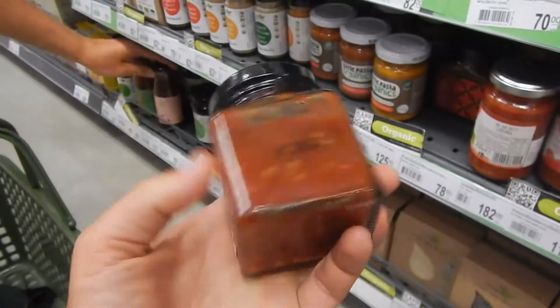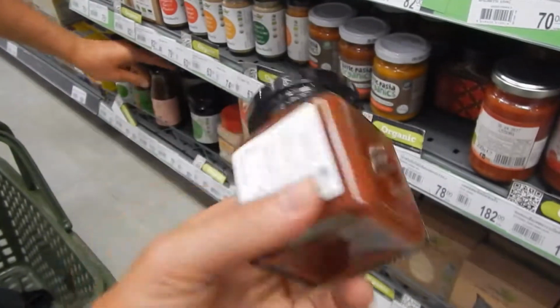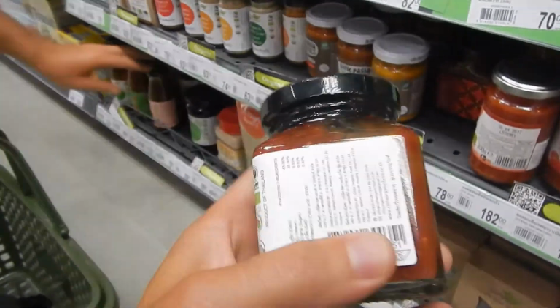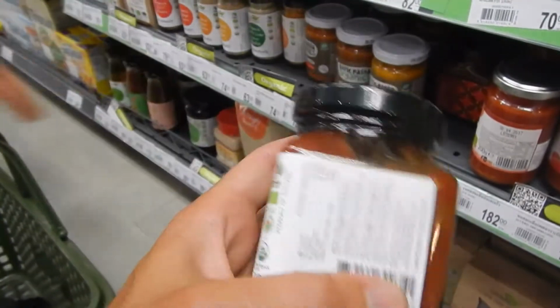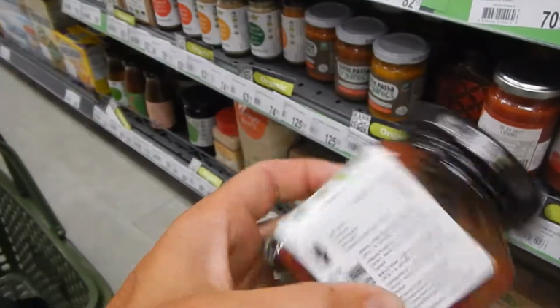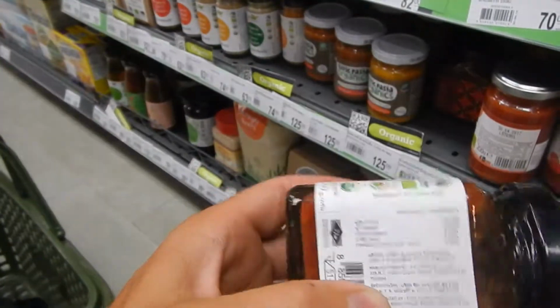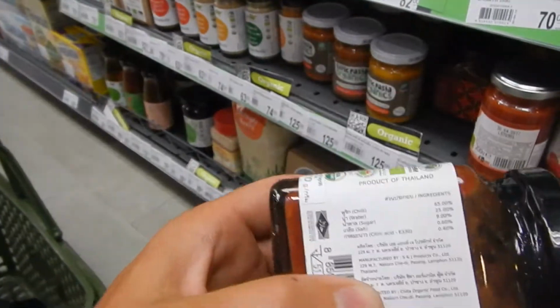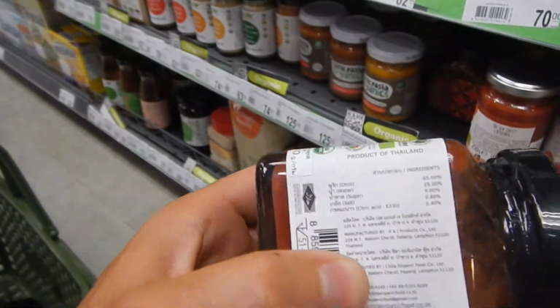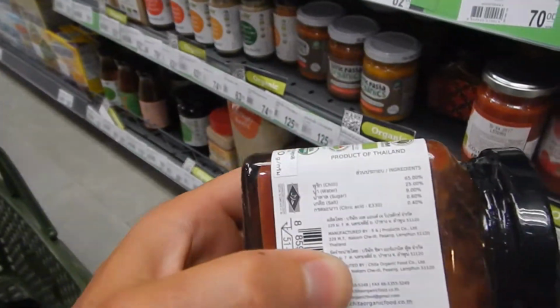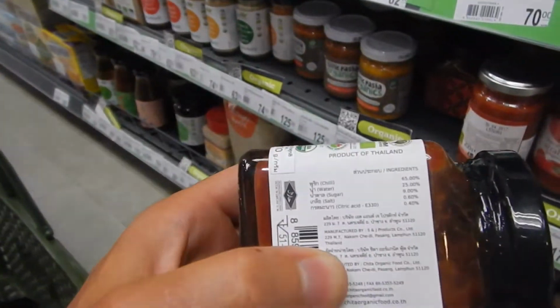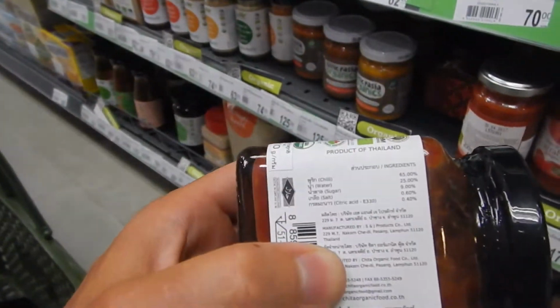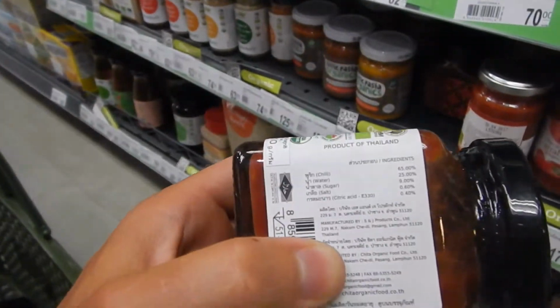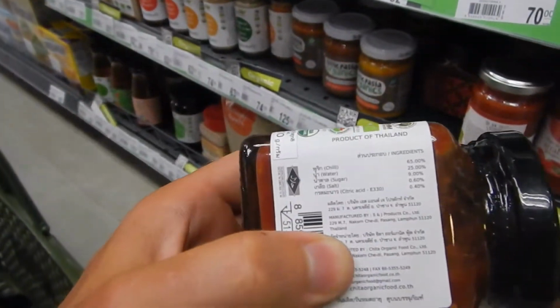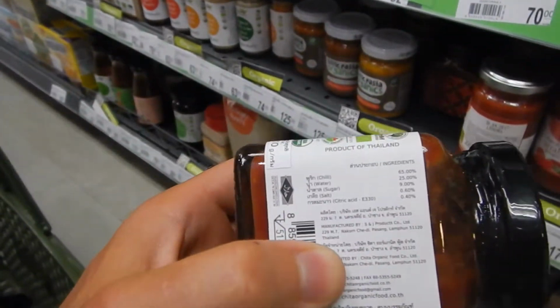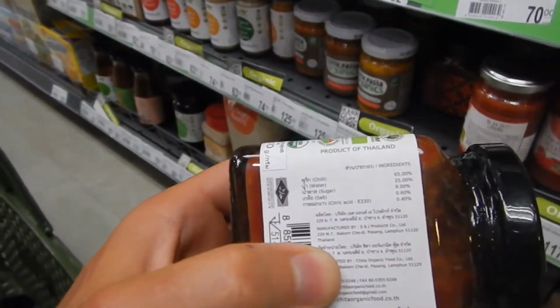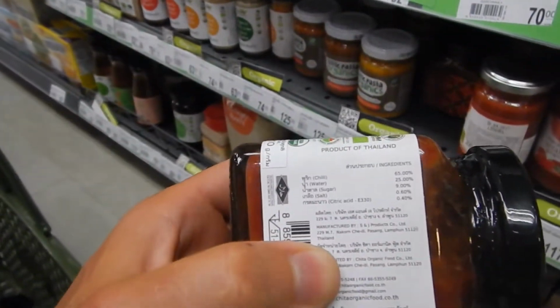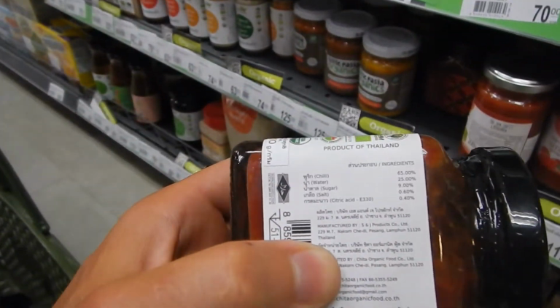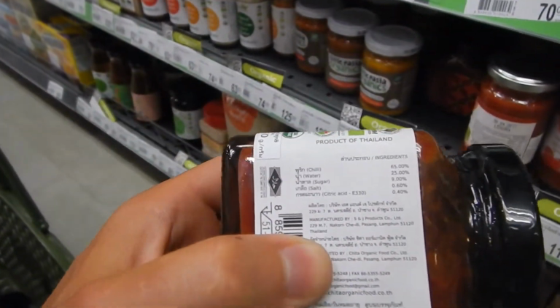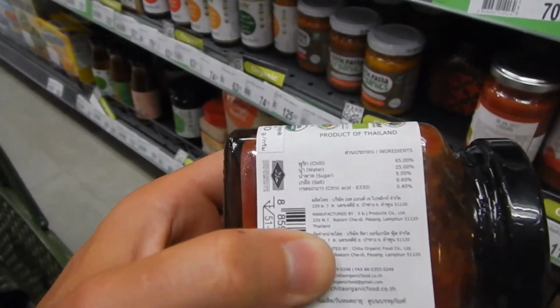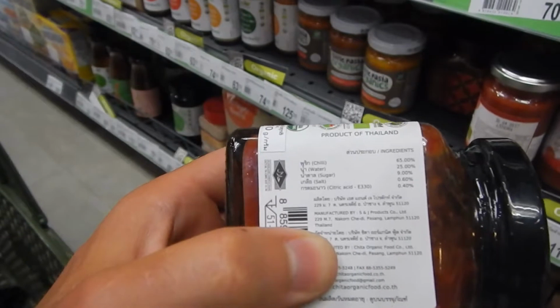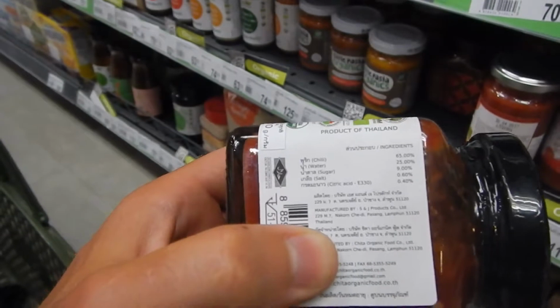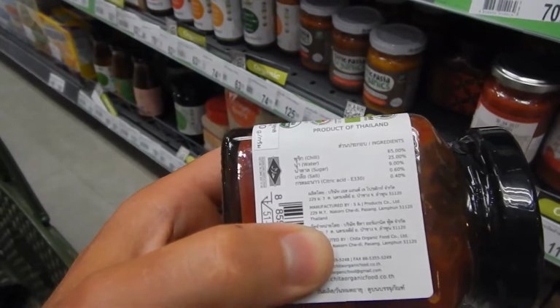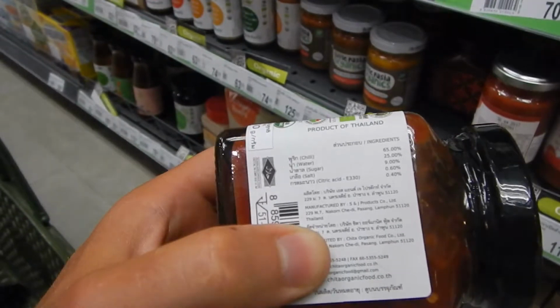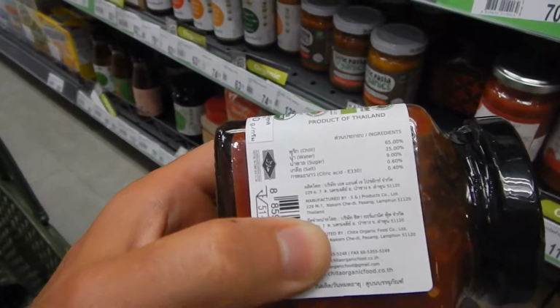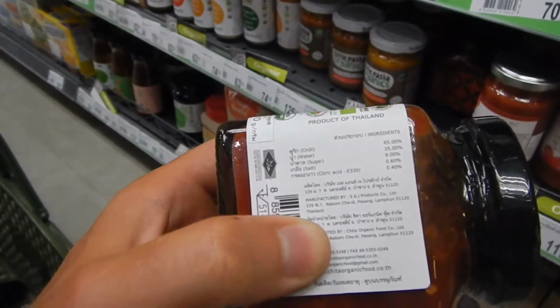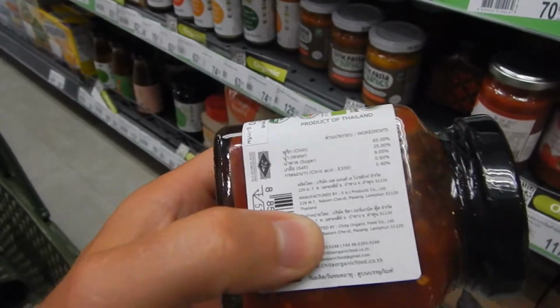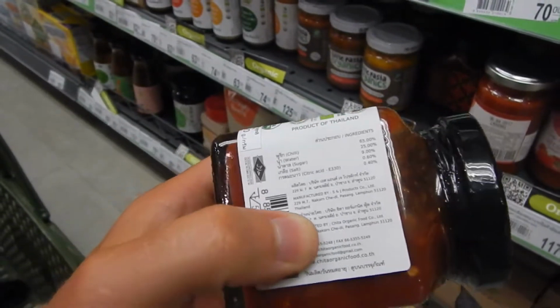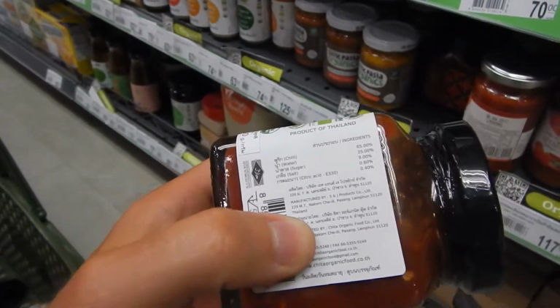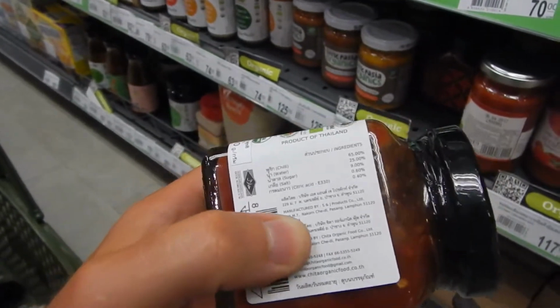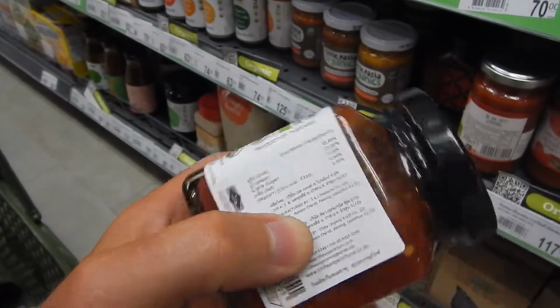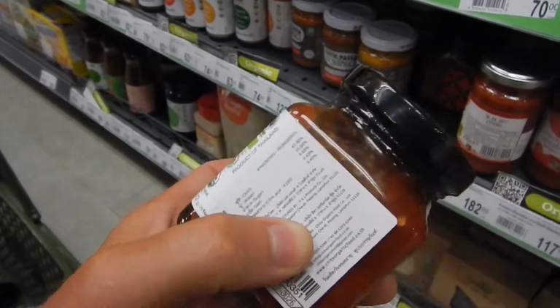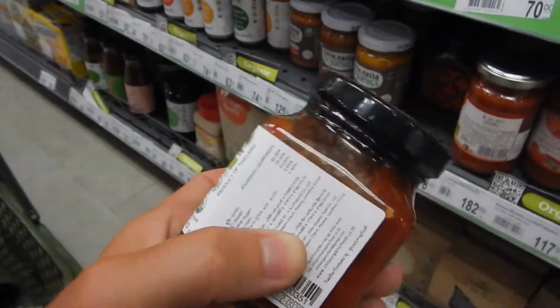And then just chili, water, sugar, and citric acid.